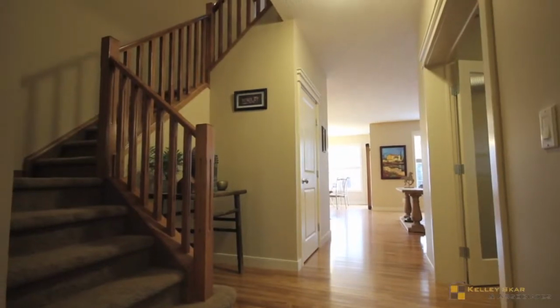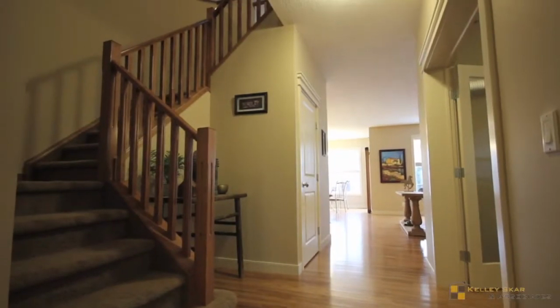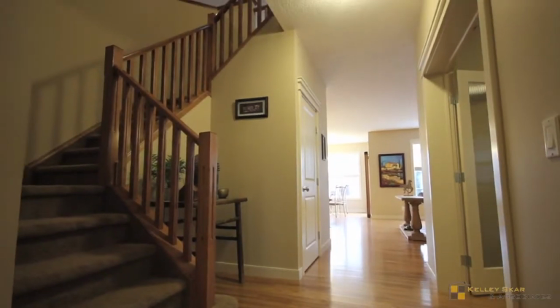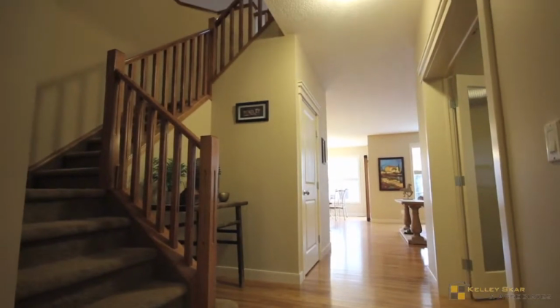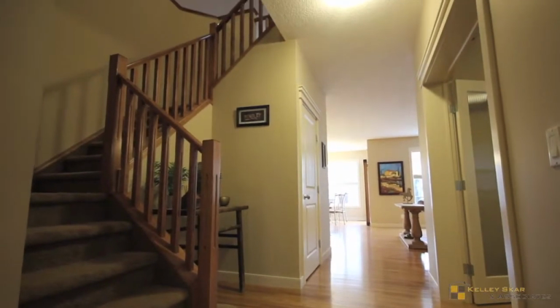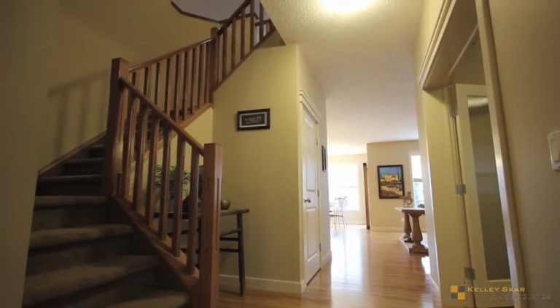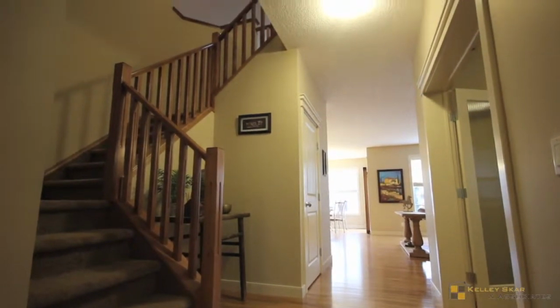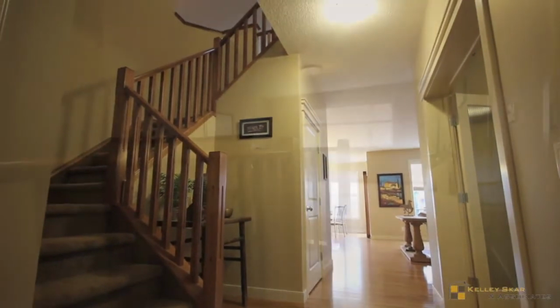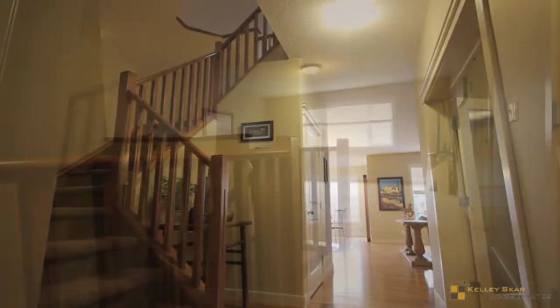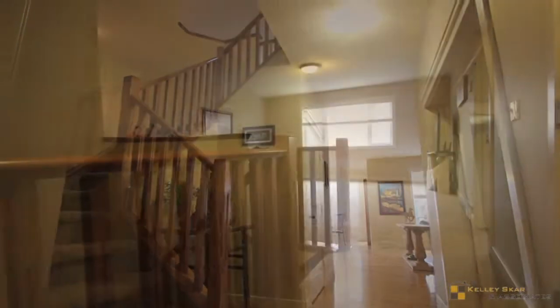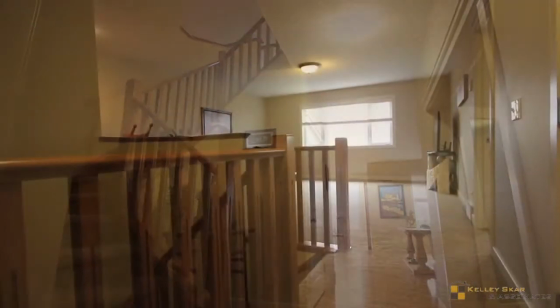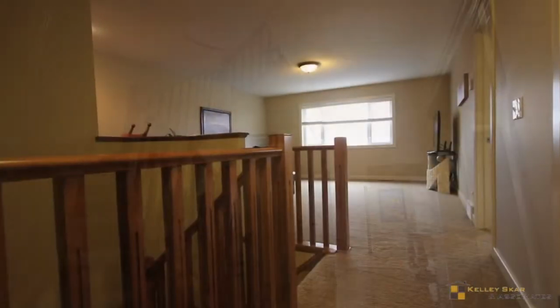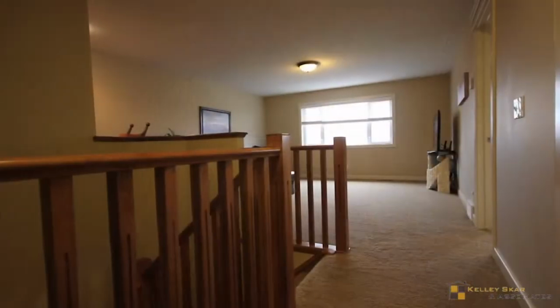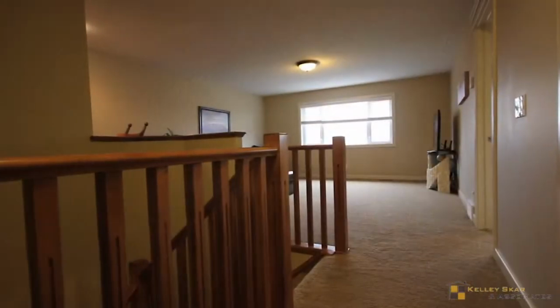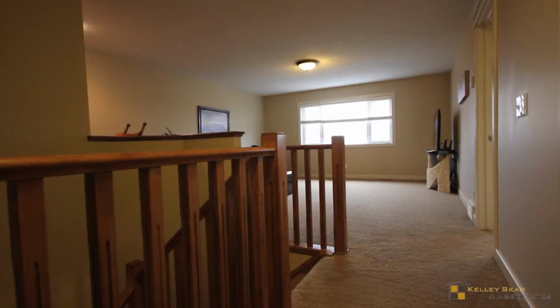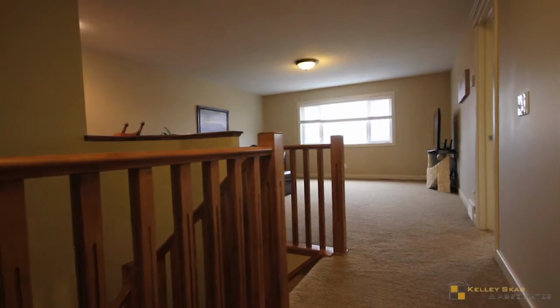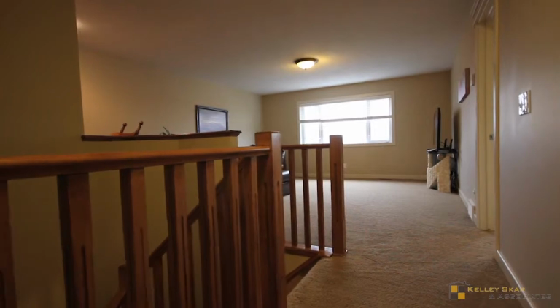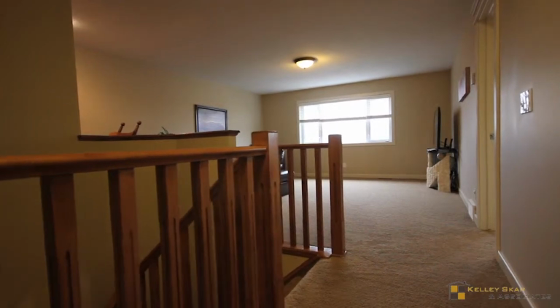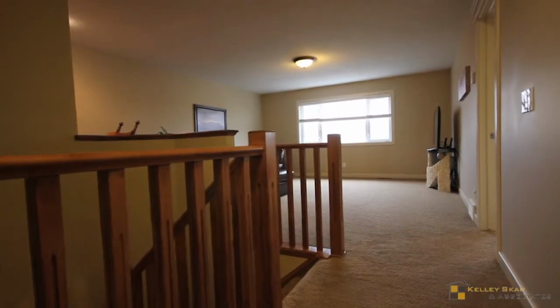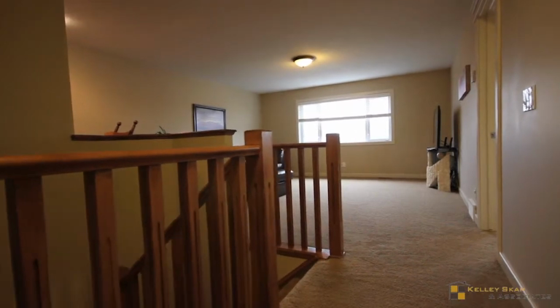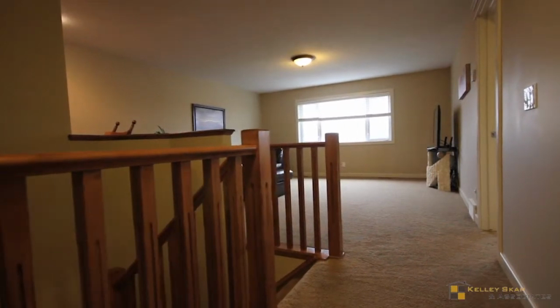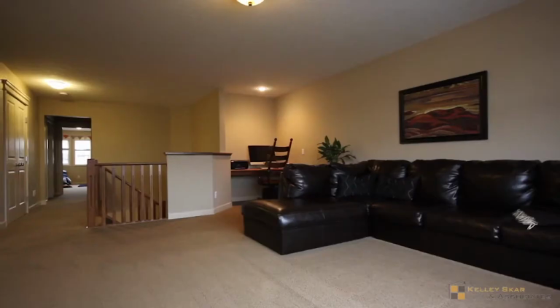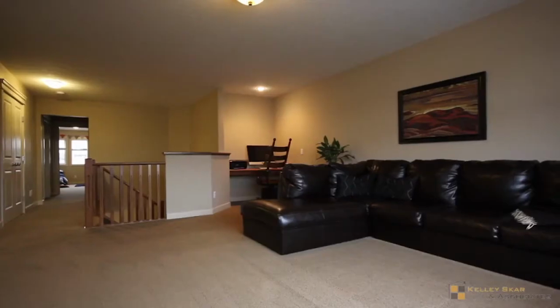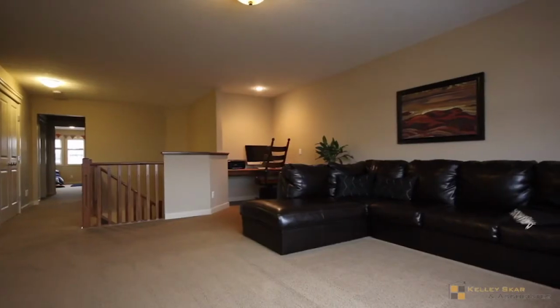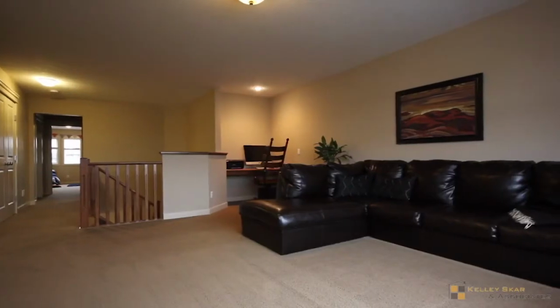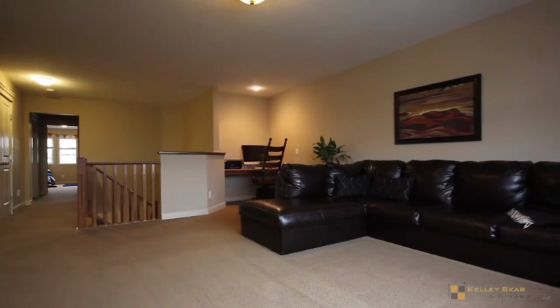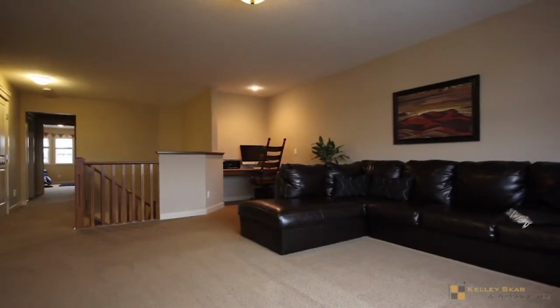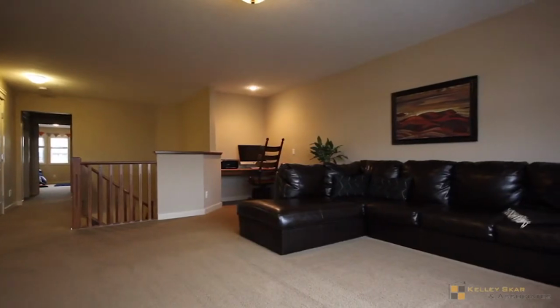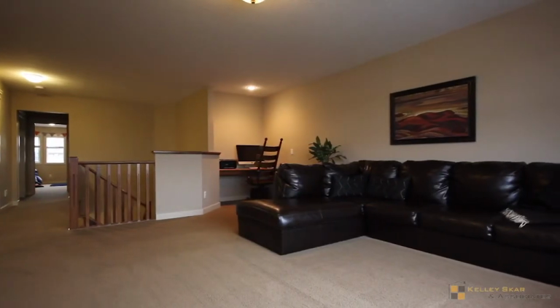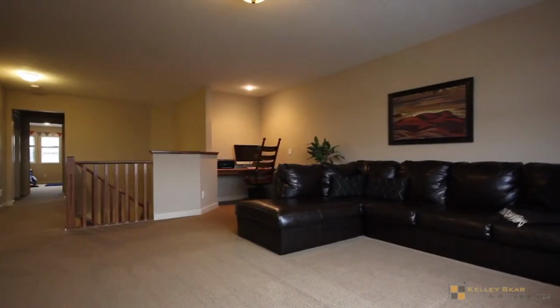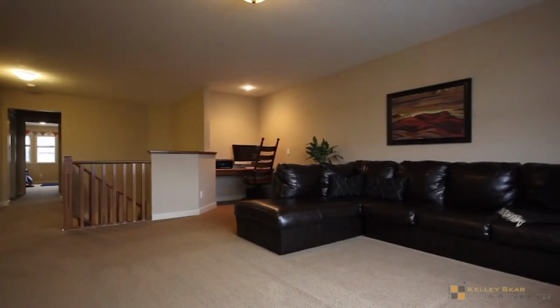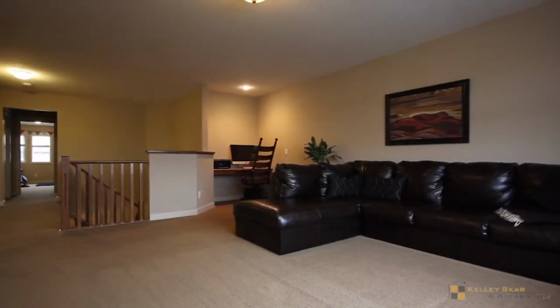Upstairs is the comfortable bonus room. Like most rooms in the home, there are large windows that allow natural light to flow through.